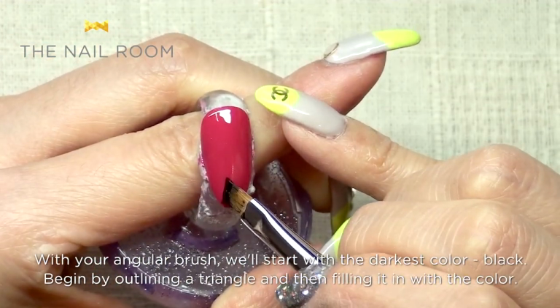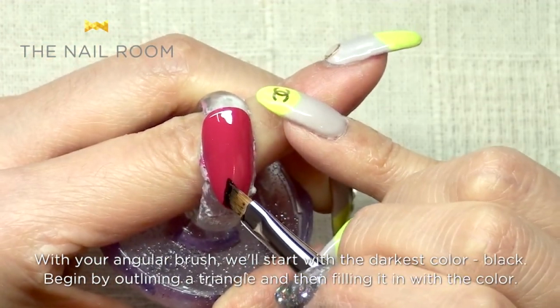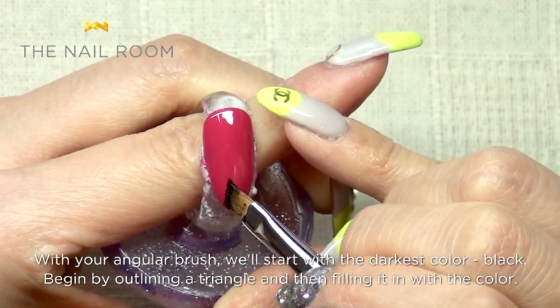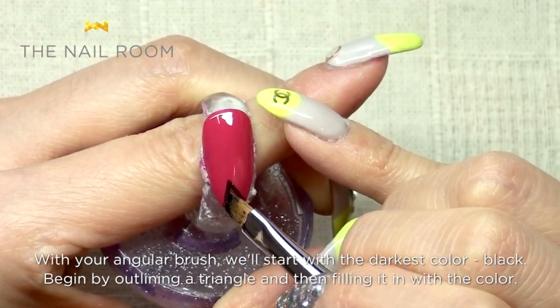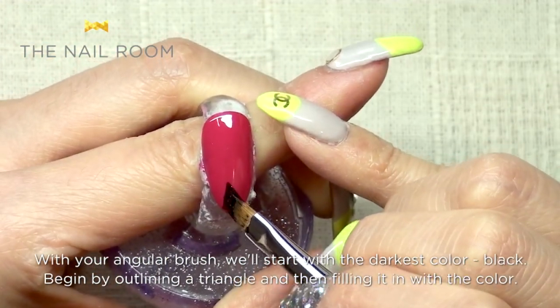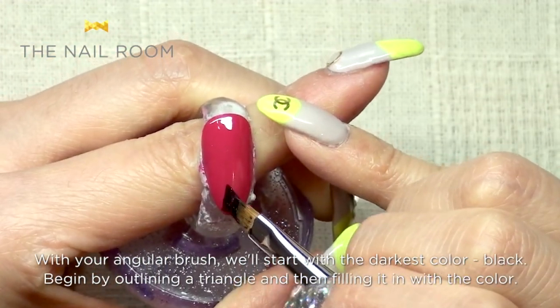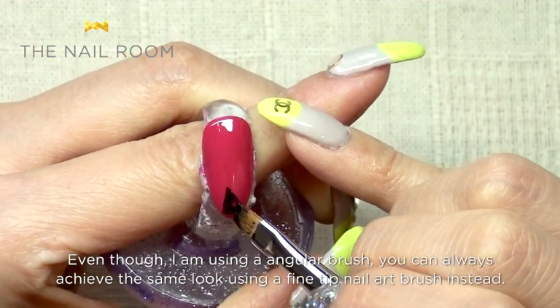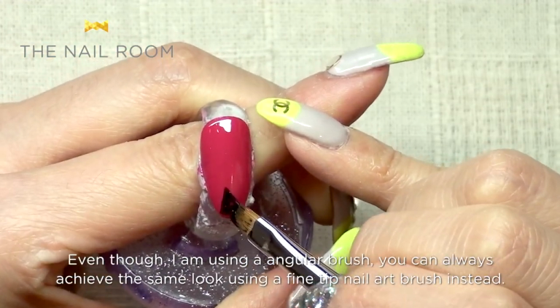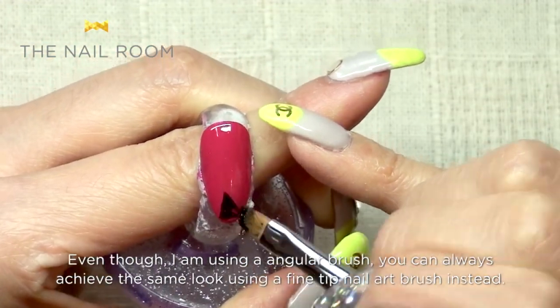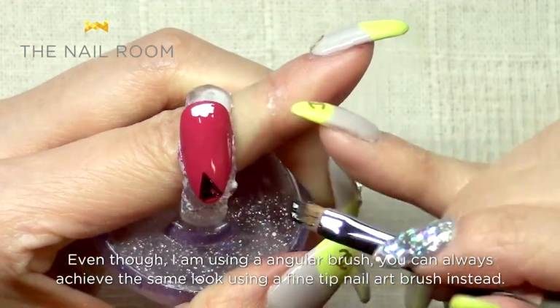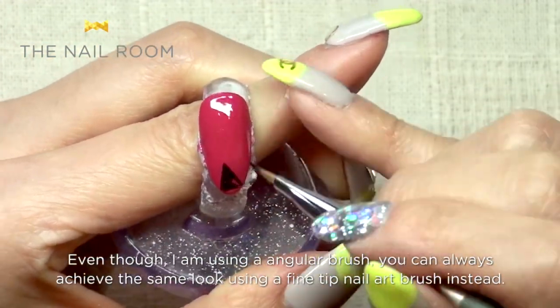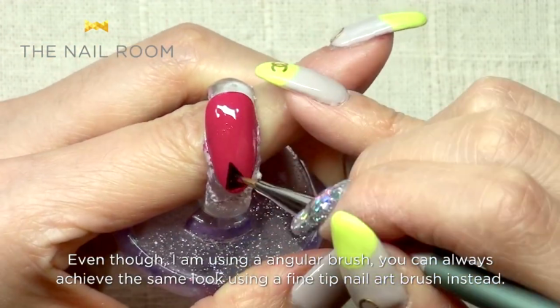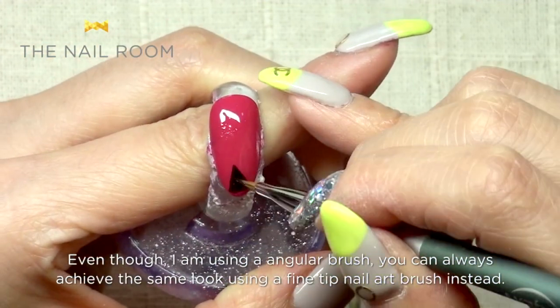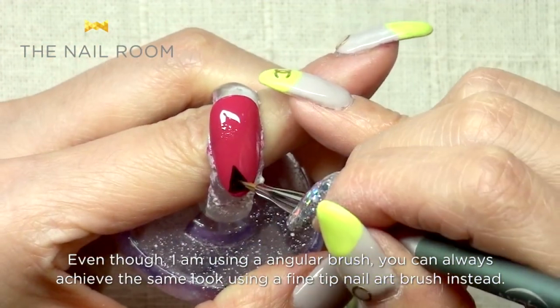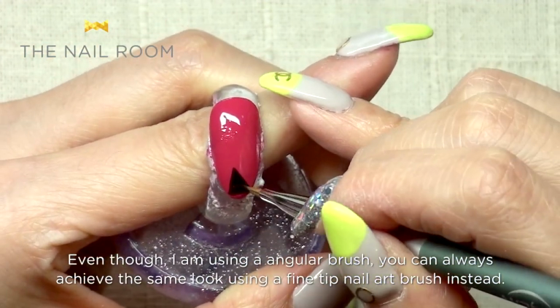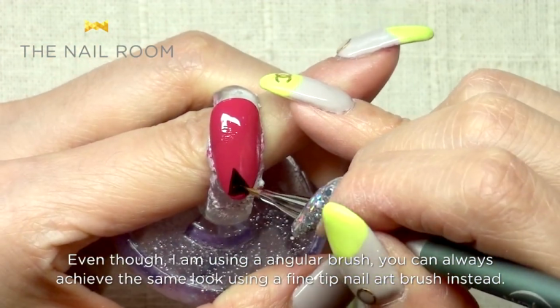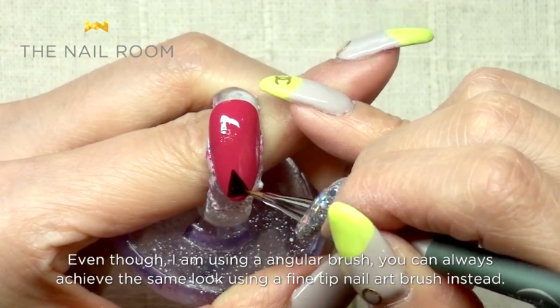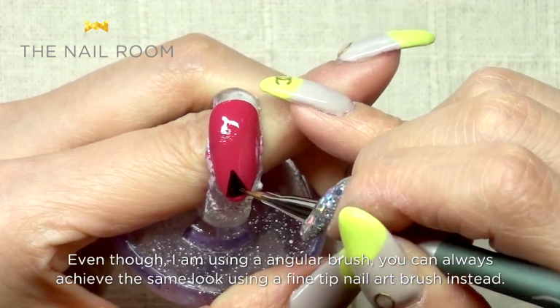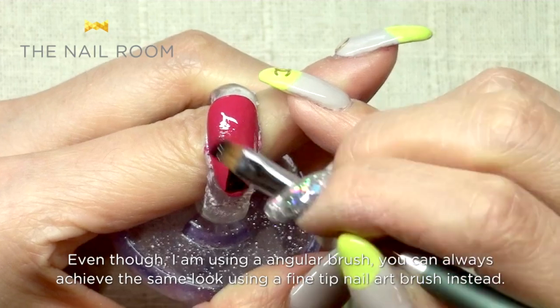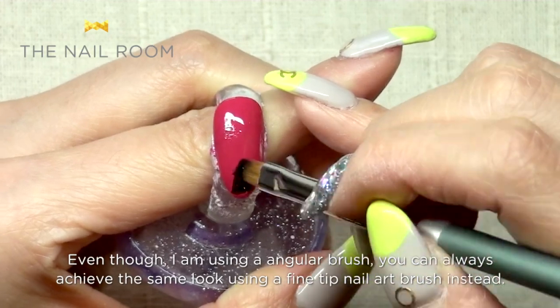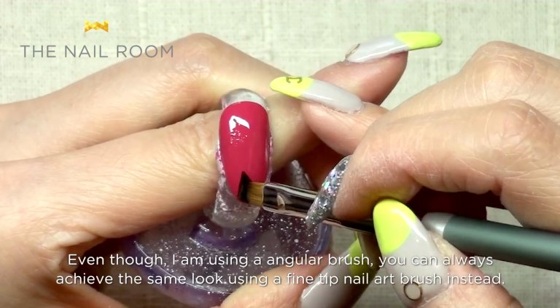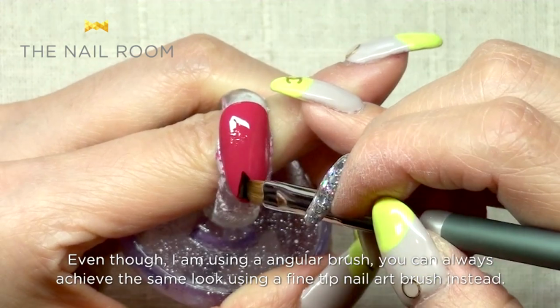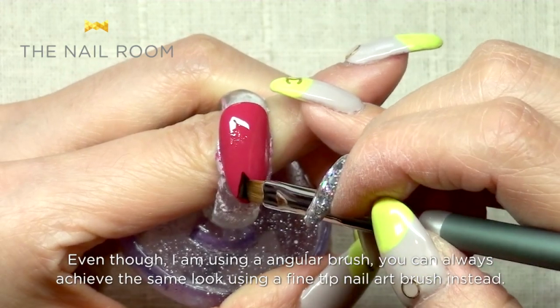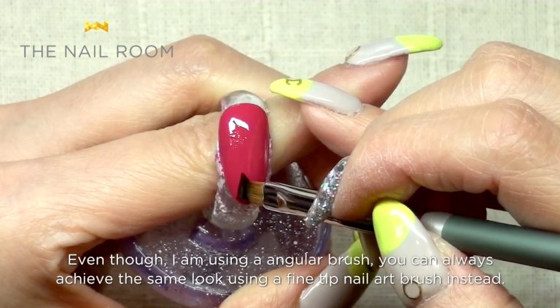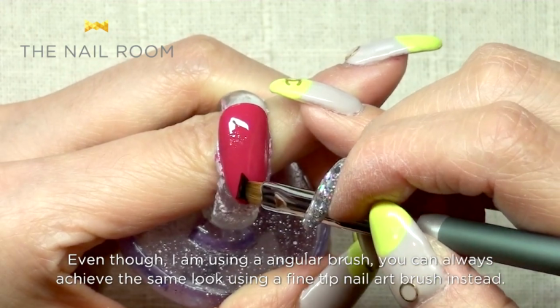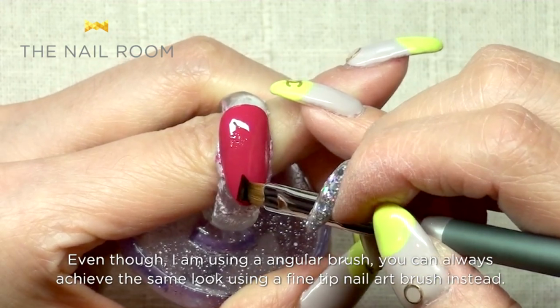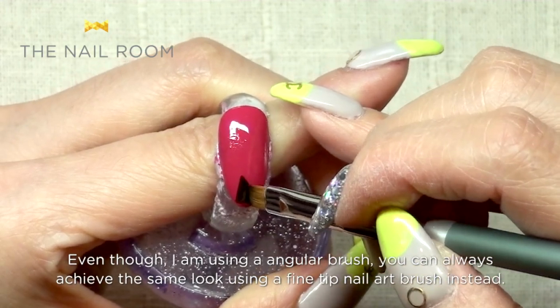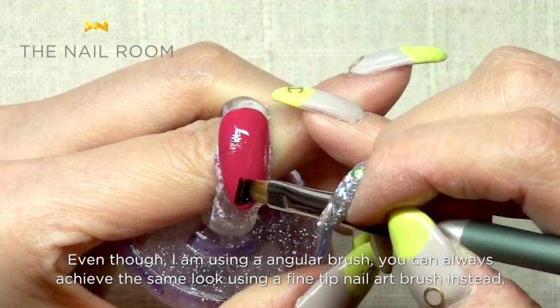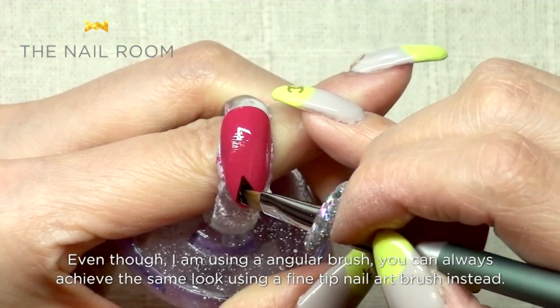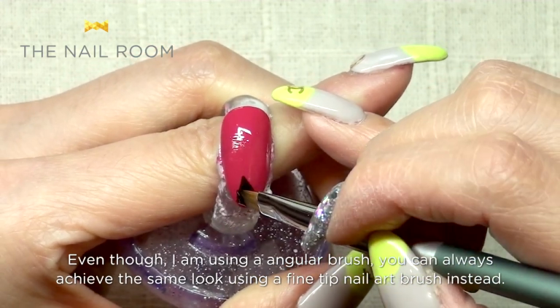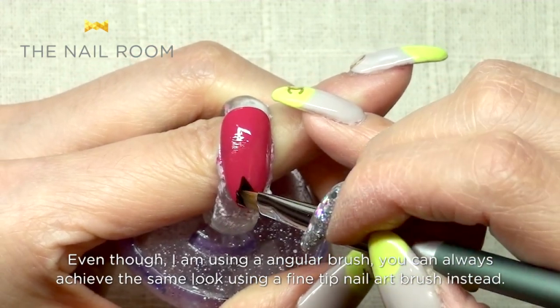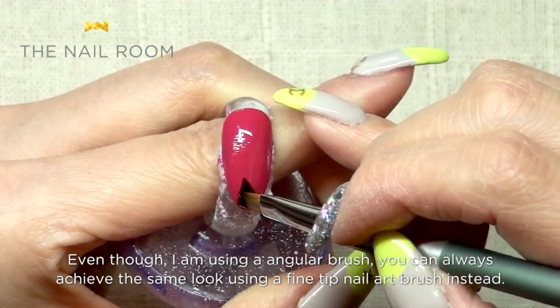I'm using an angular brush, but I'm also using a pencil brush.